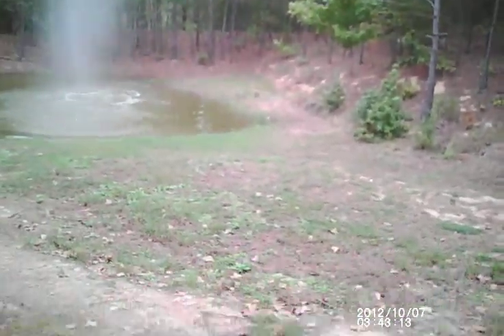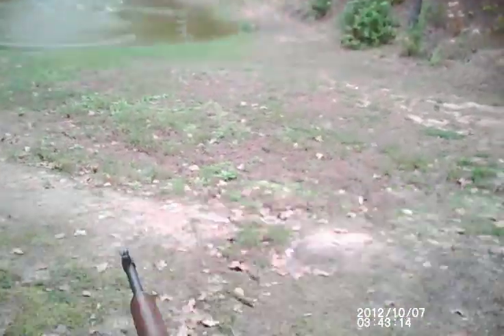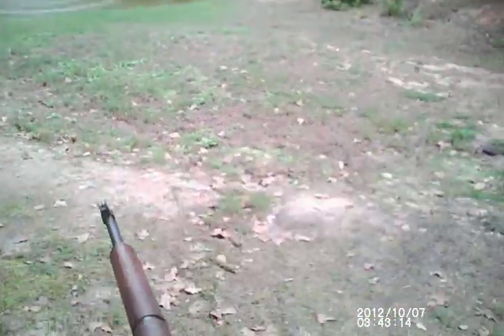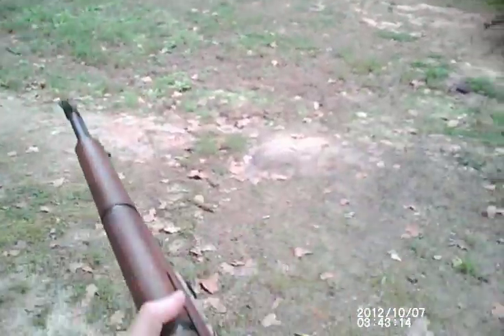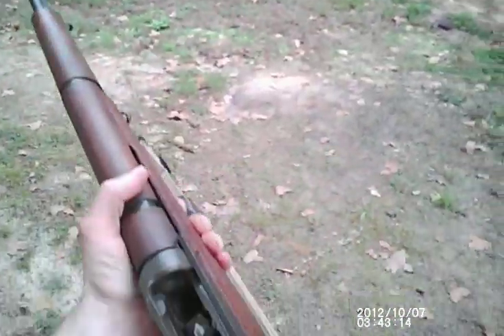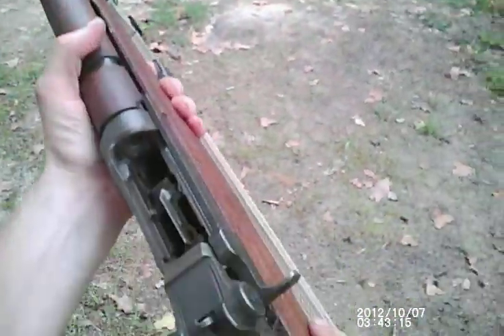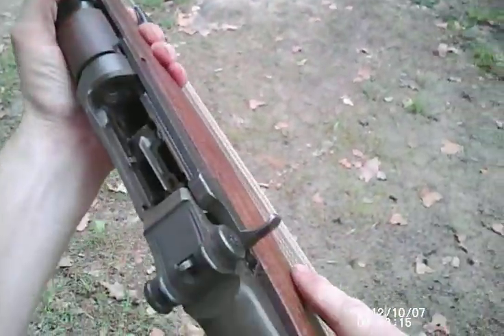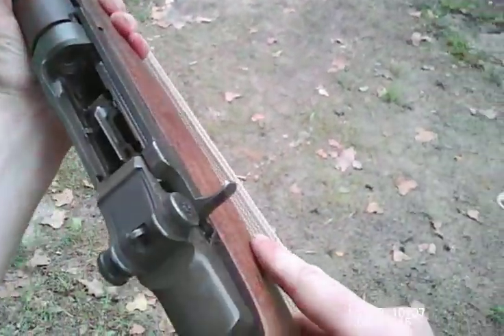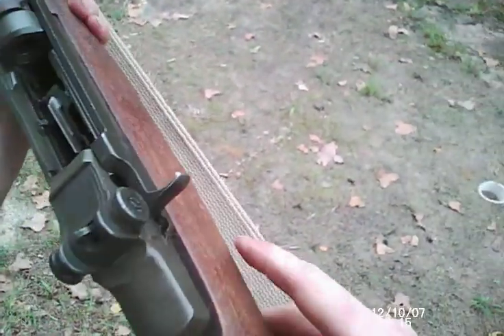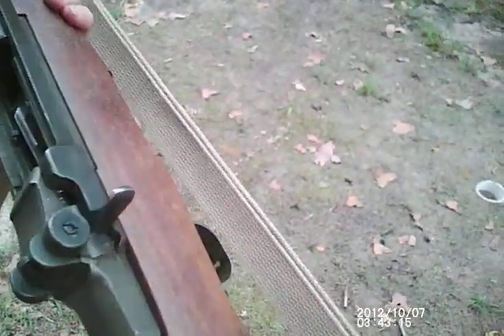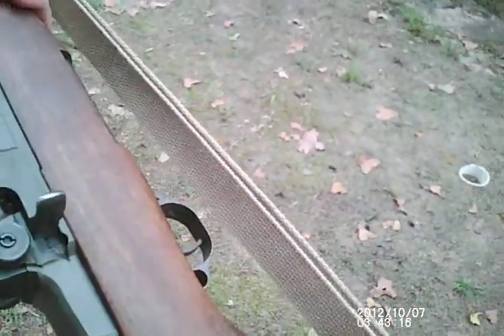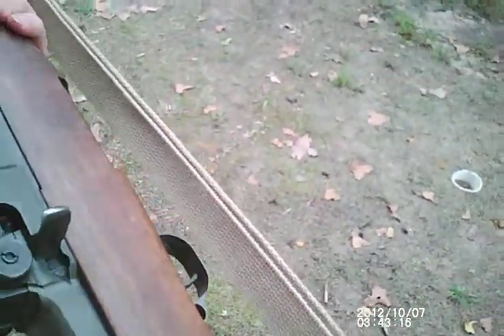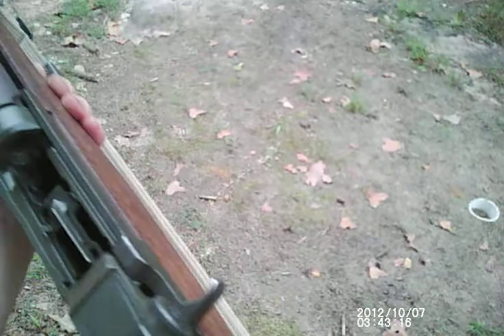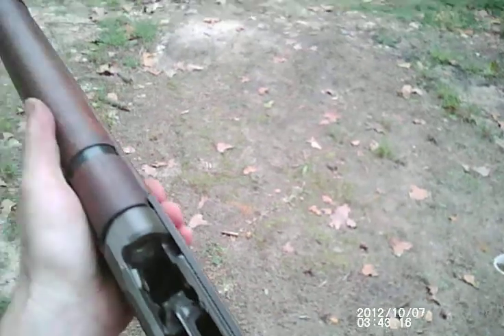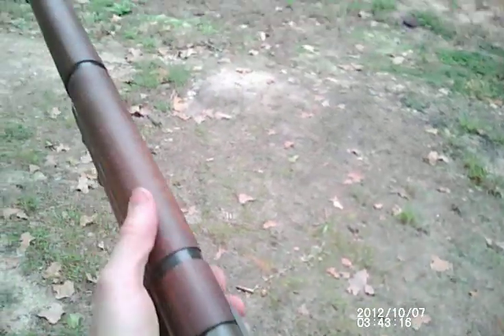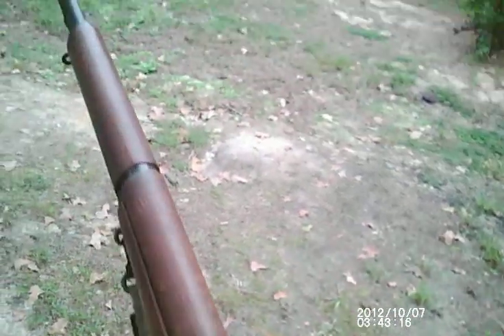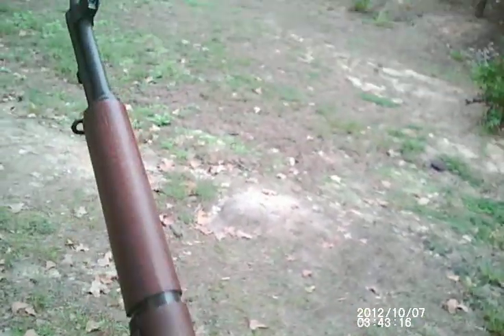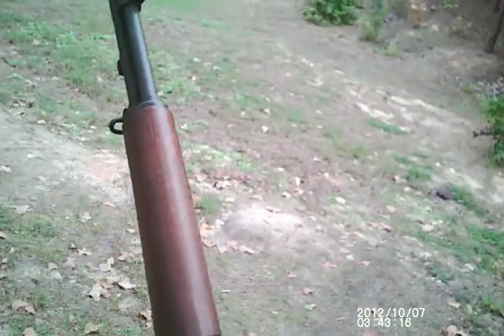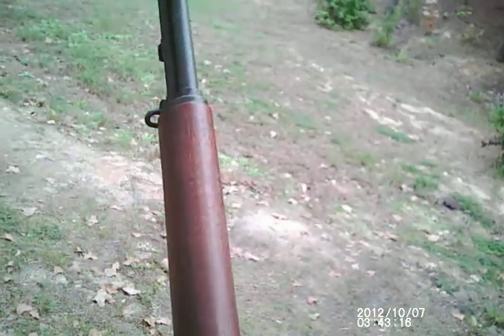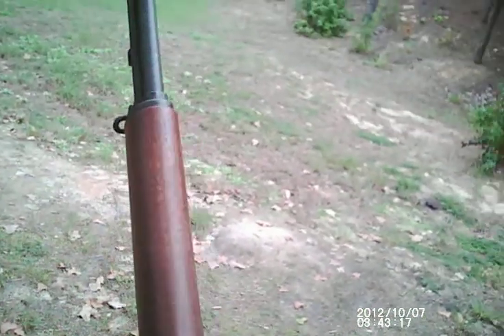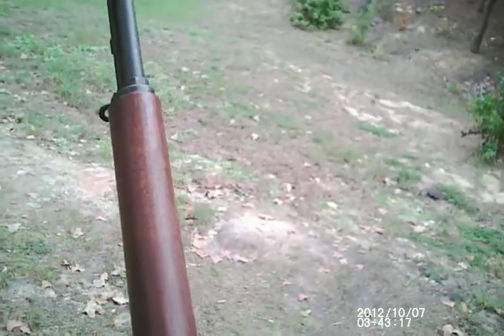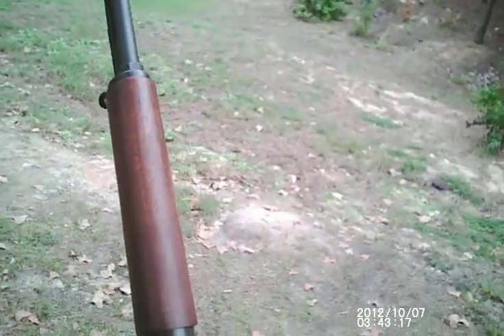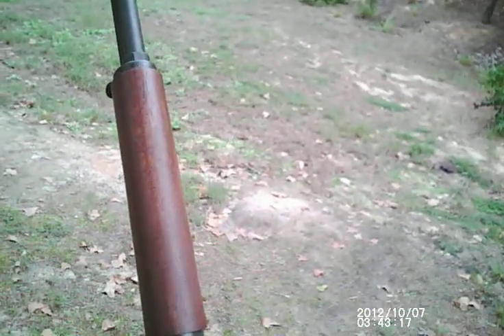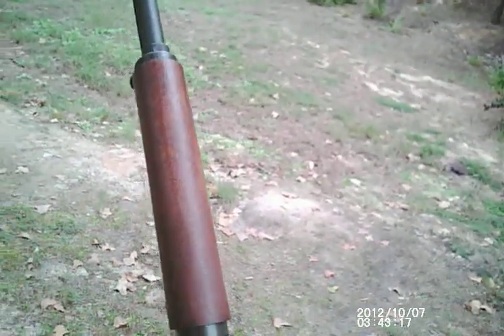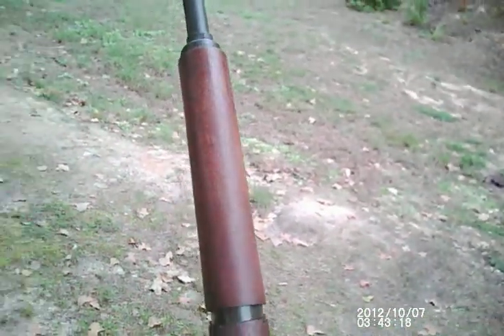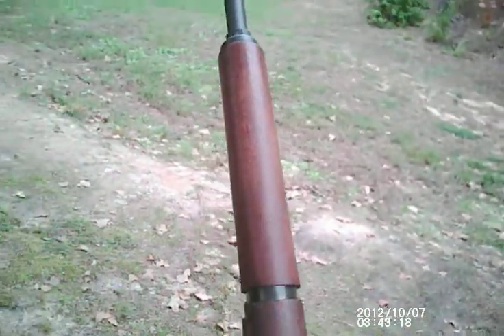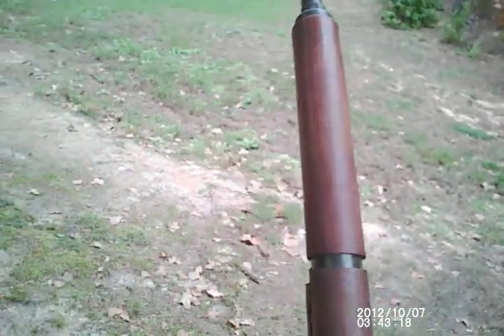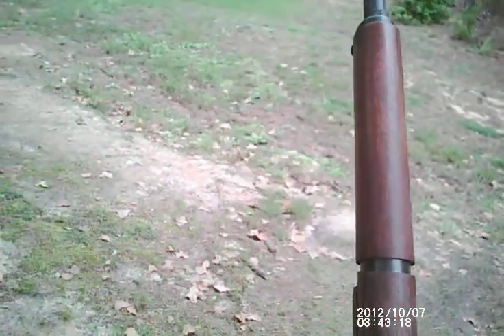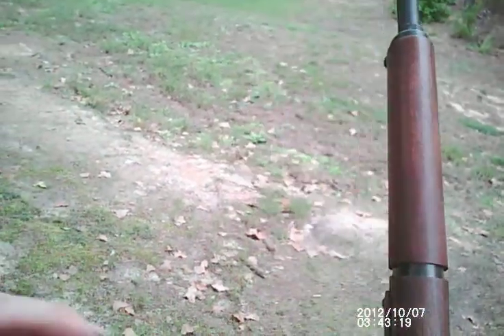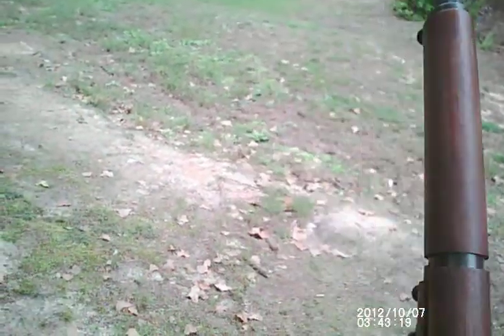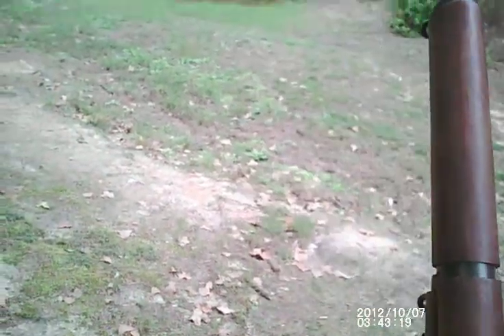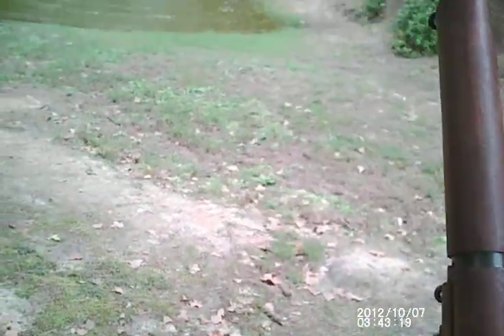There we go. M1 Garand. Thanks again. Have a good day.